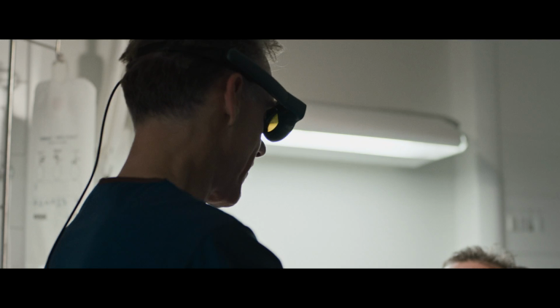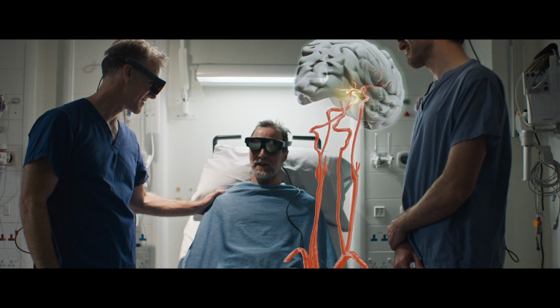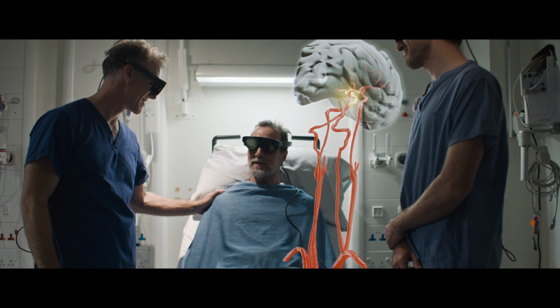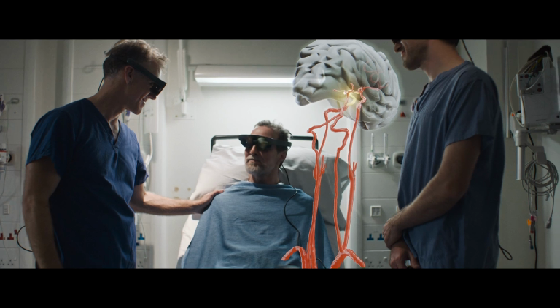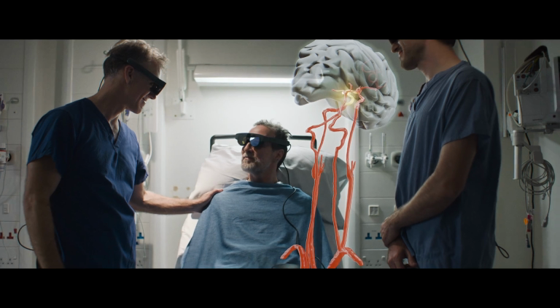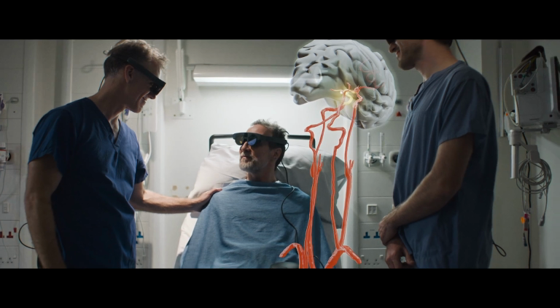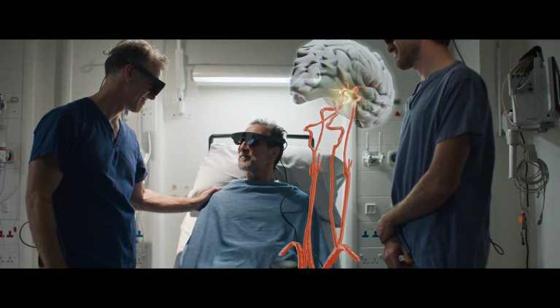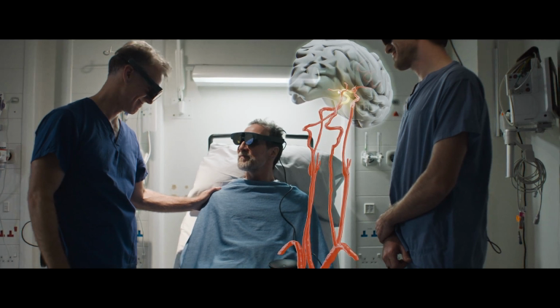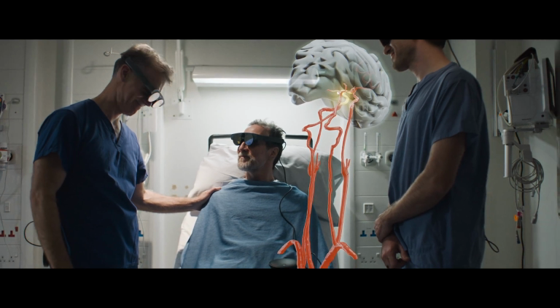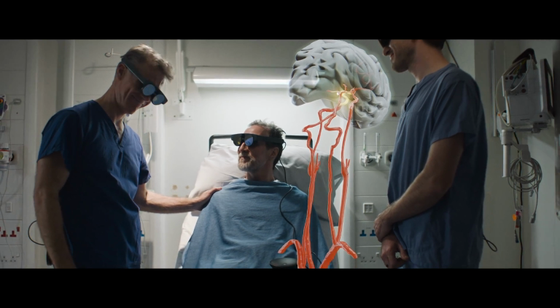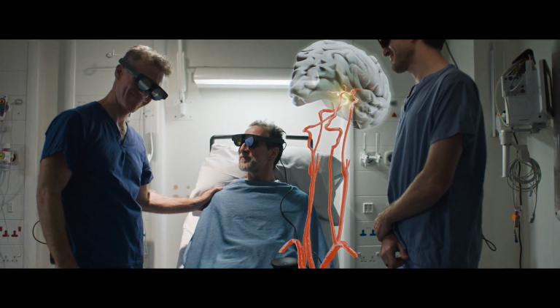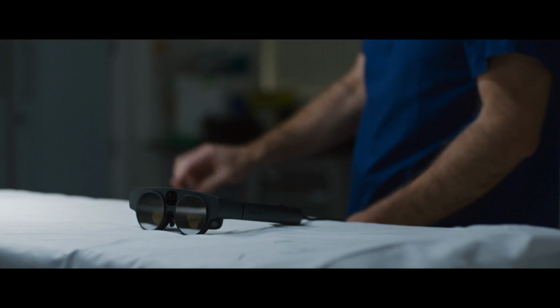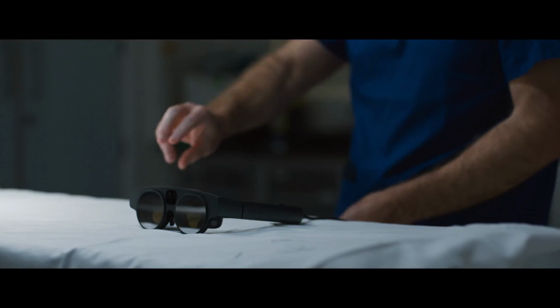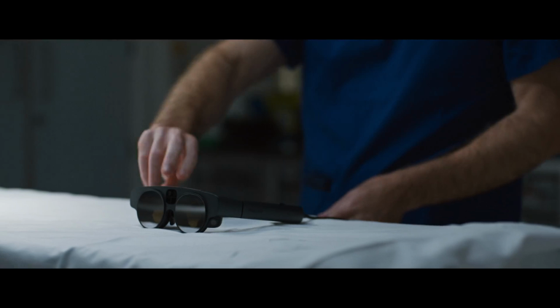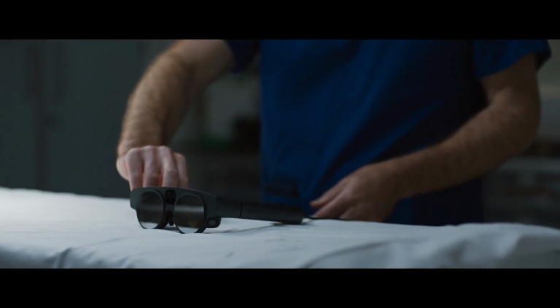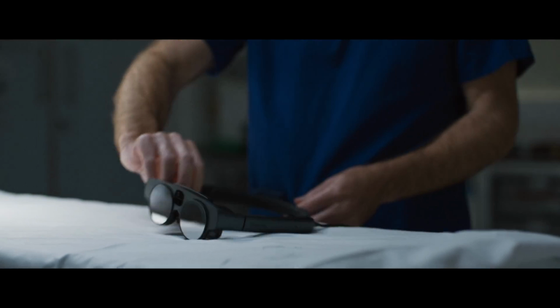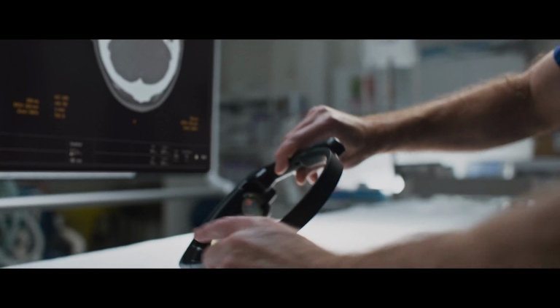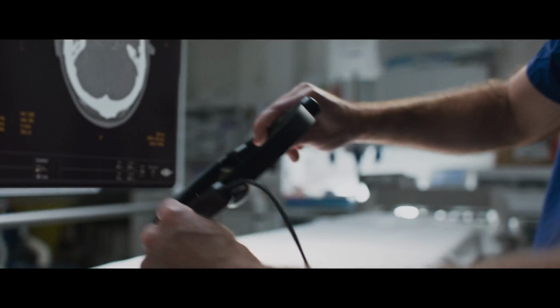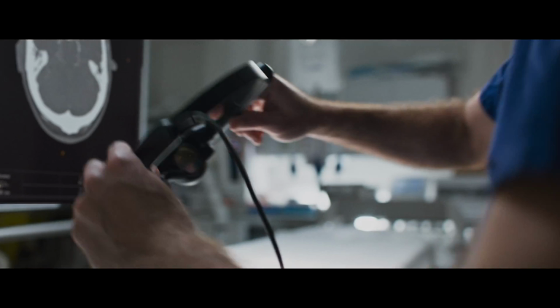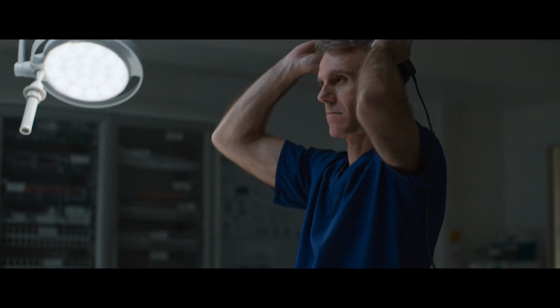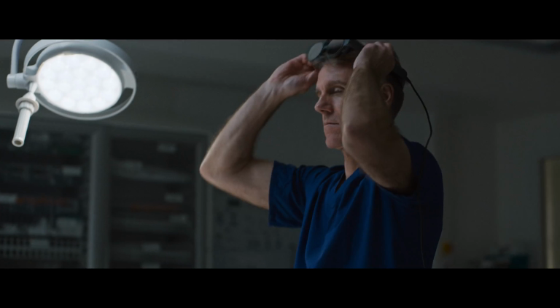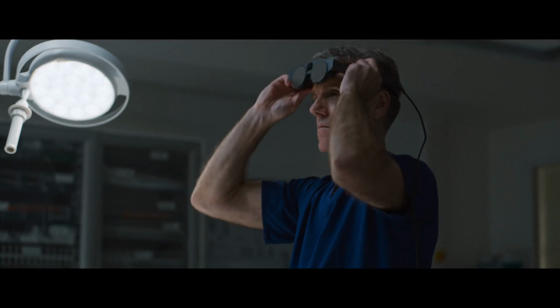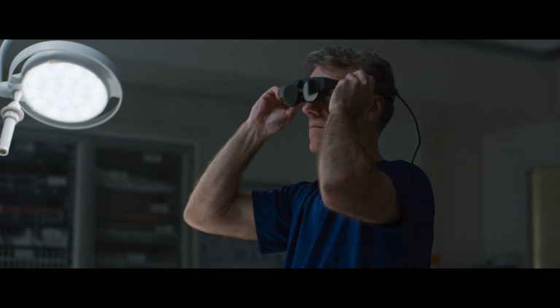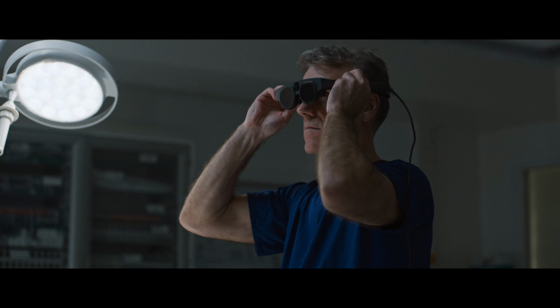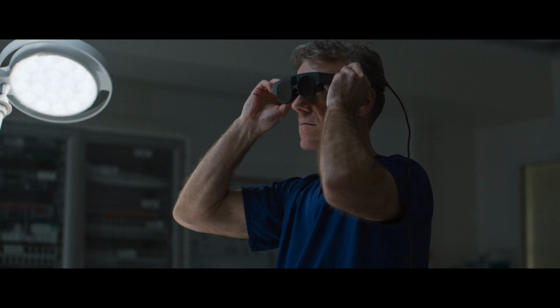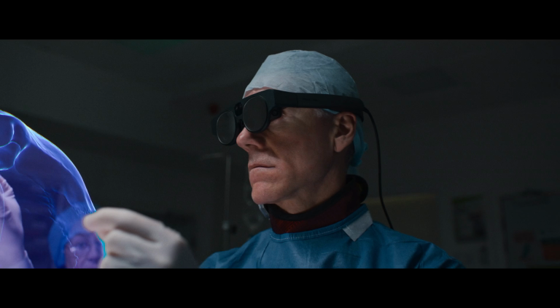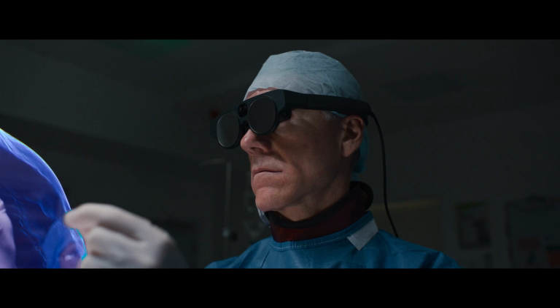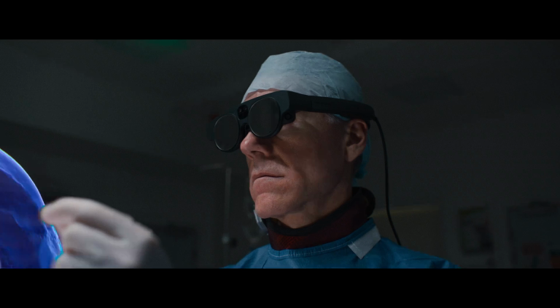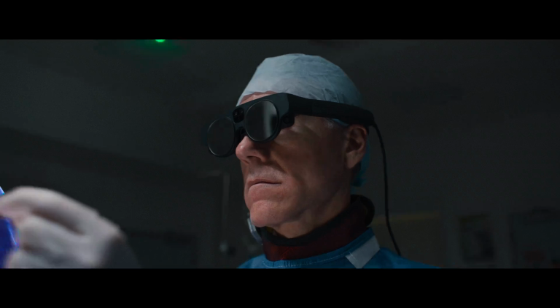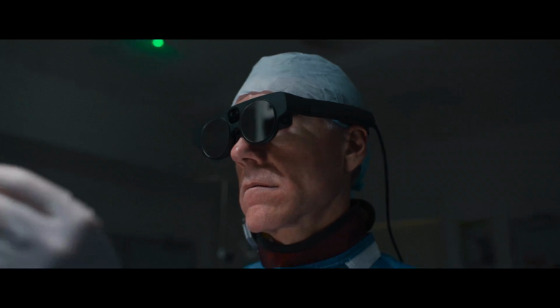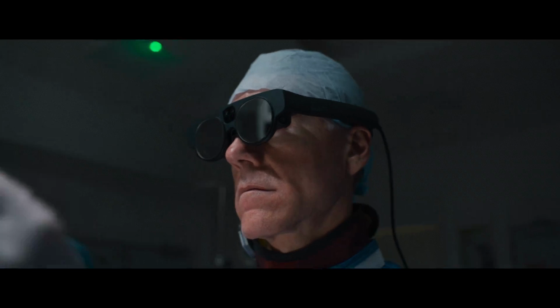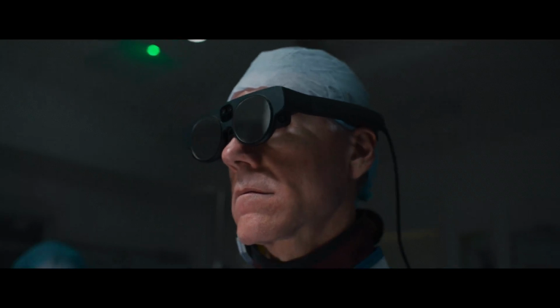It's time to break down barriers preventing the best care. Welcome to NOW. Welcome to Magic Leap.